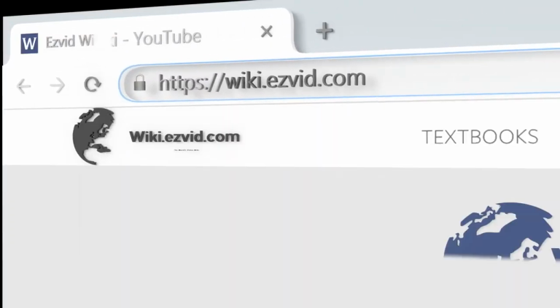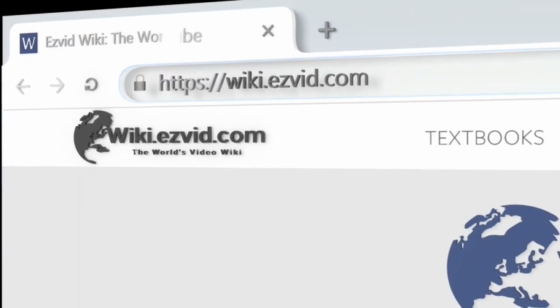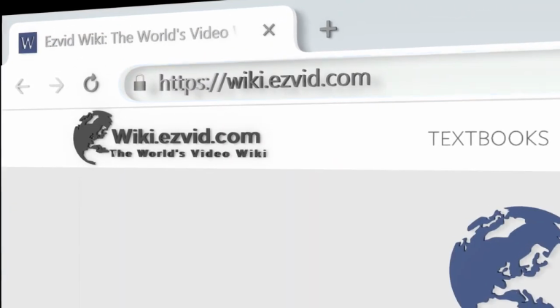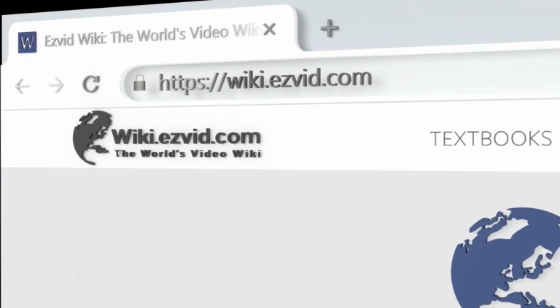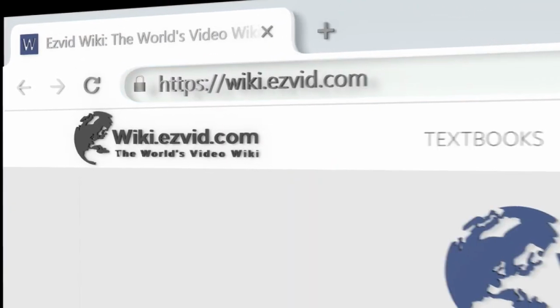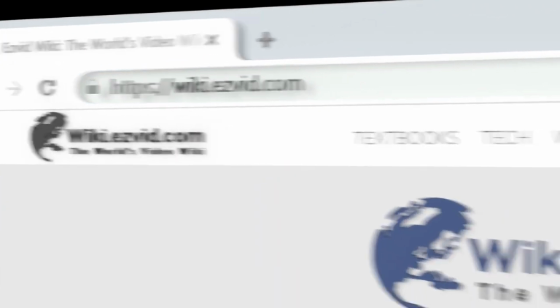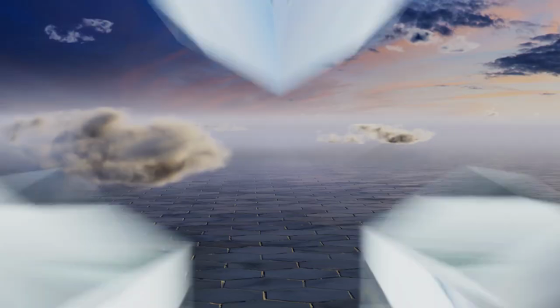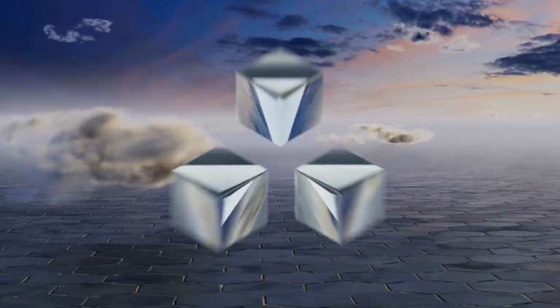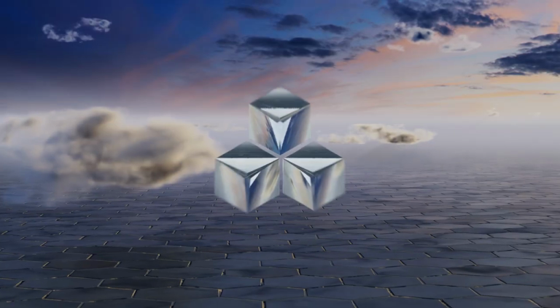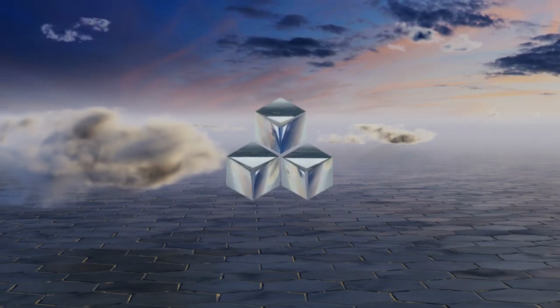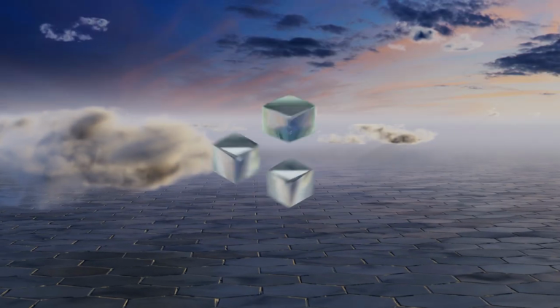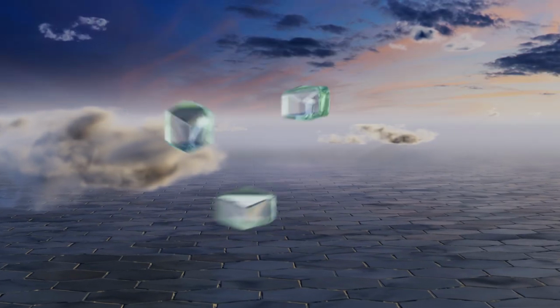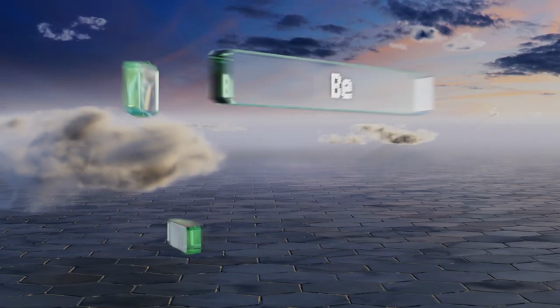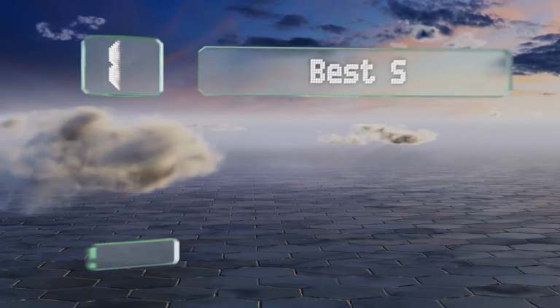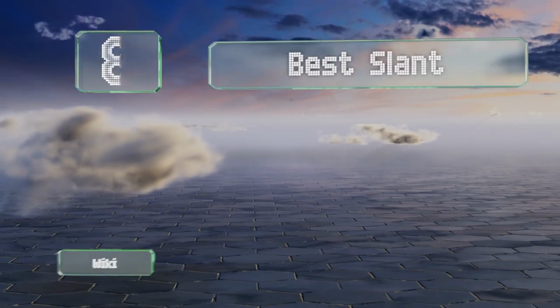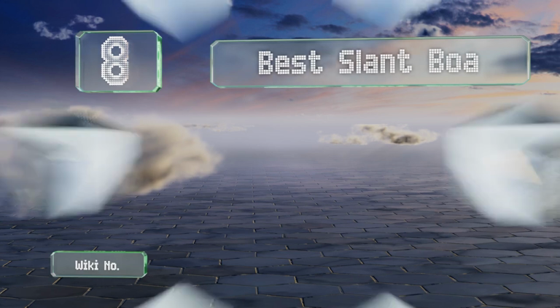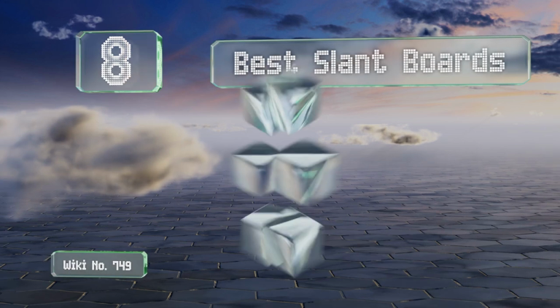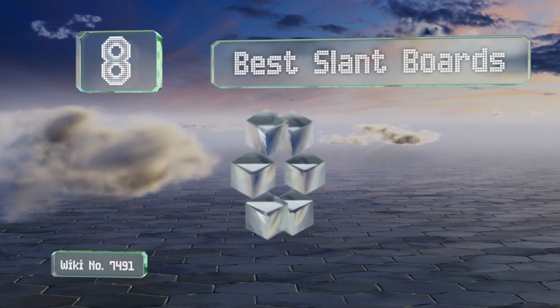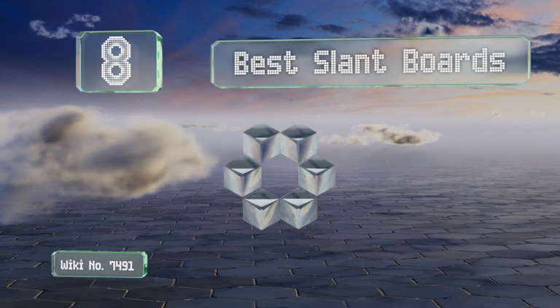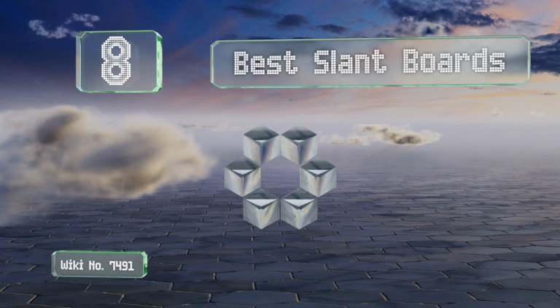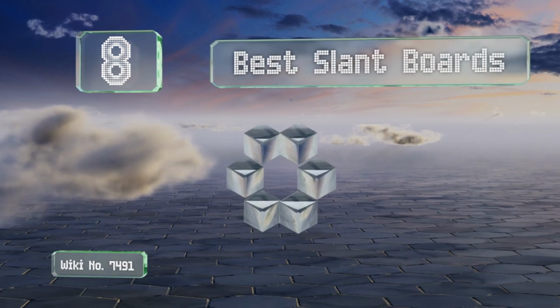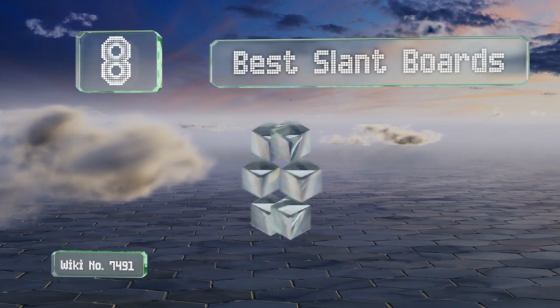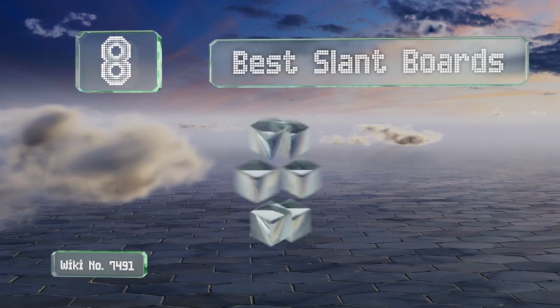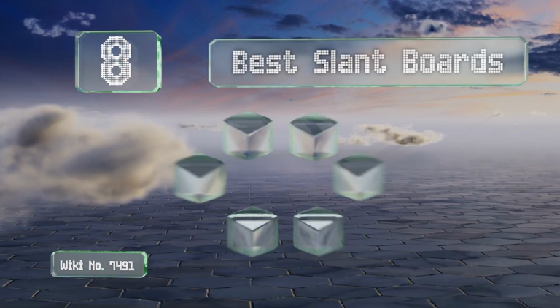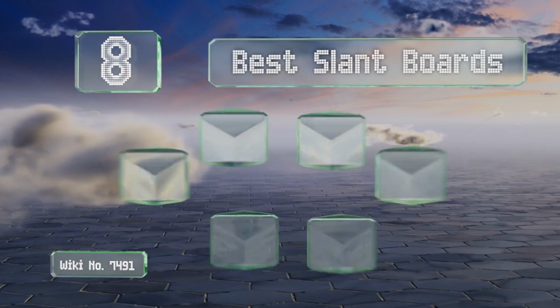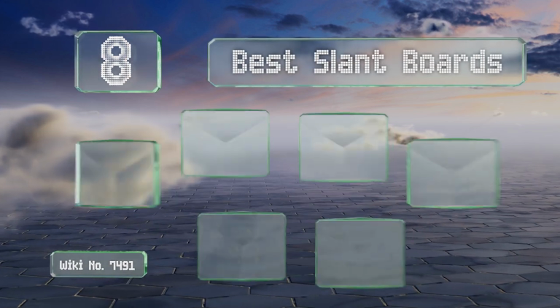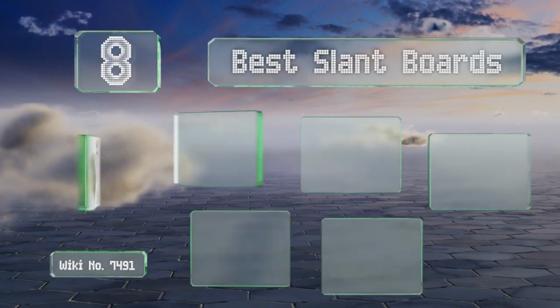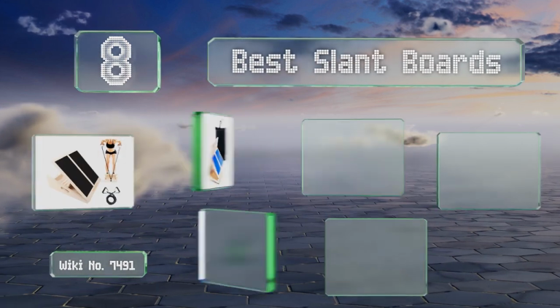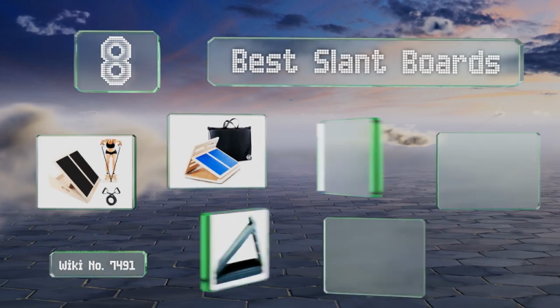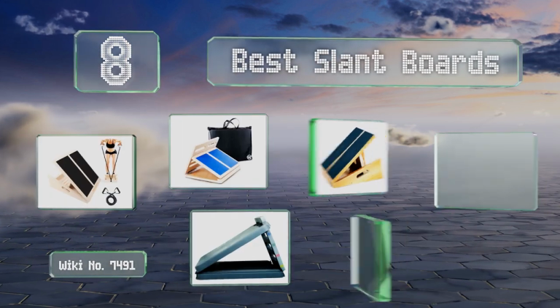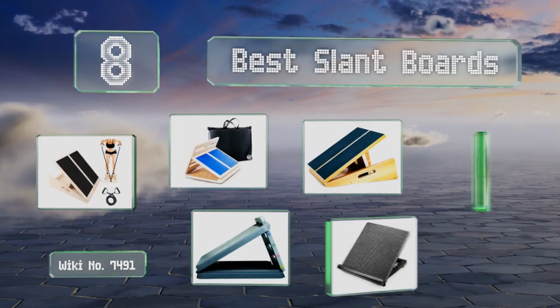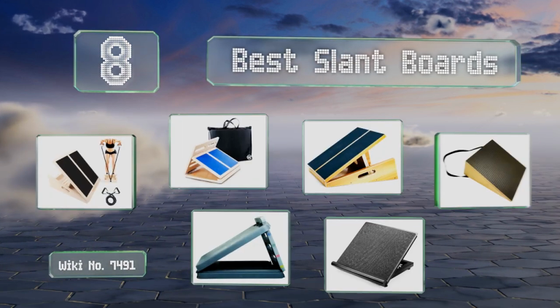EasyVid presents the eight best slant boards. Let's get started with the list.